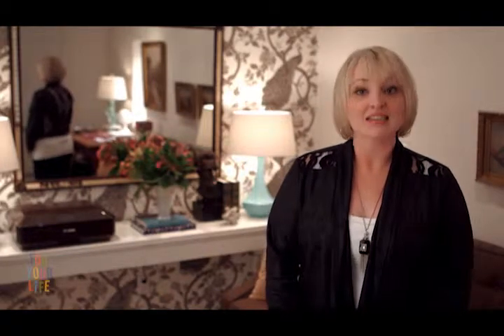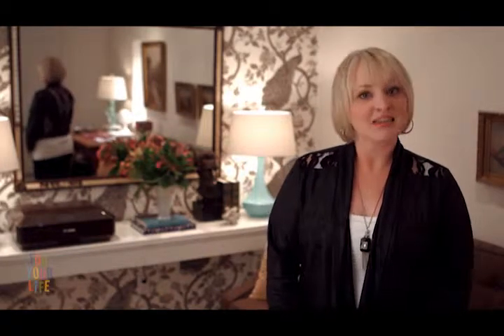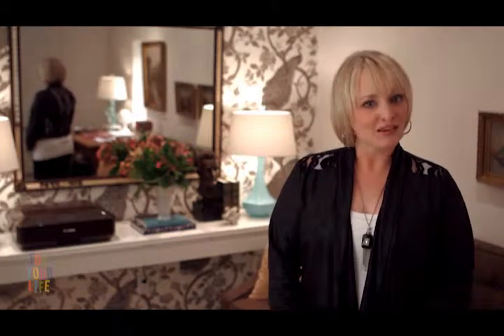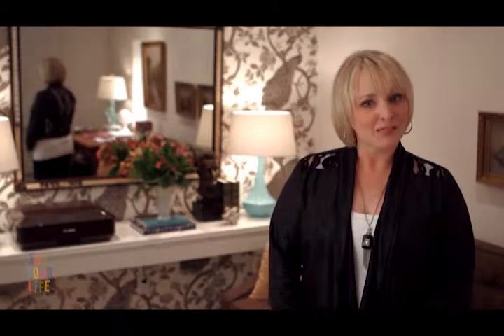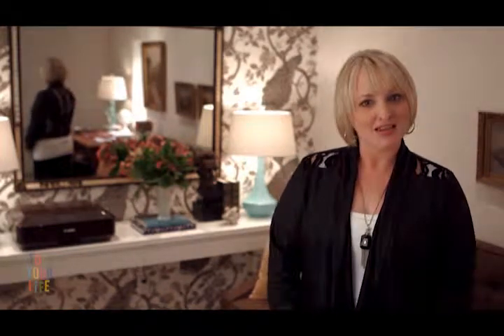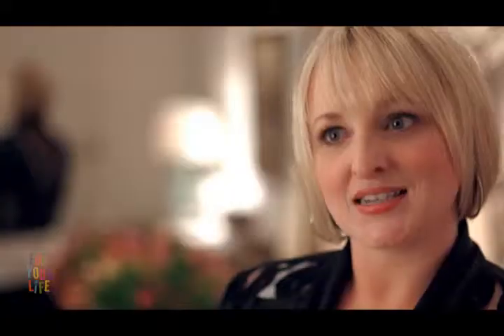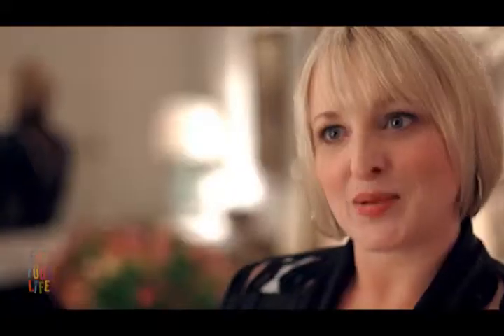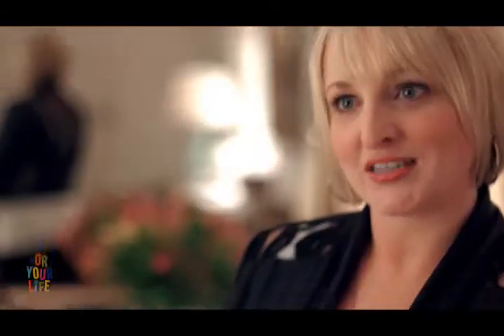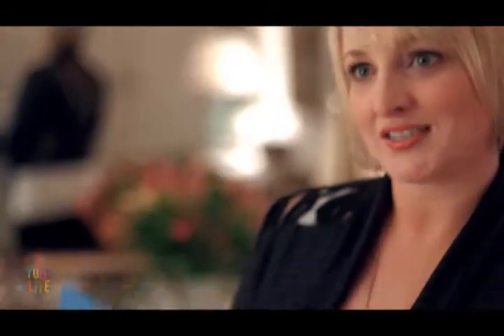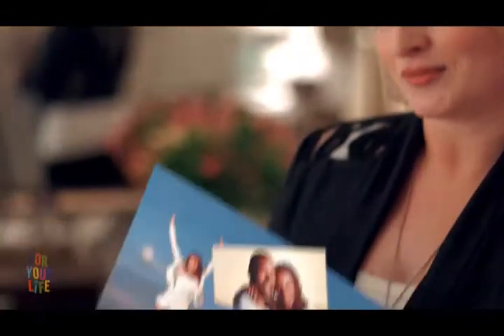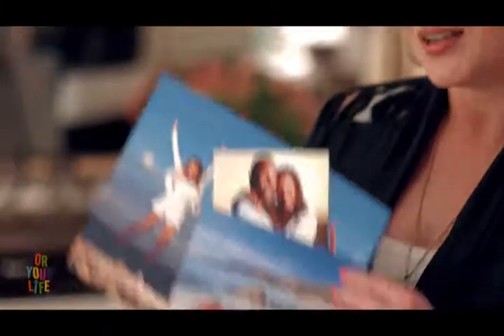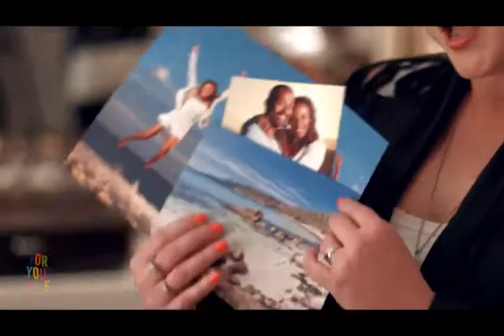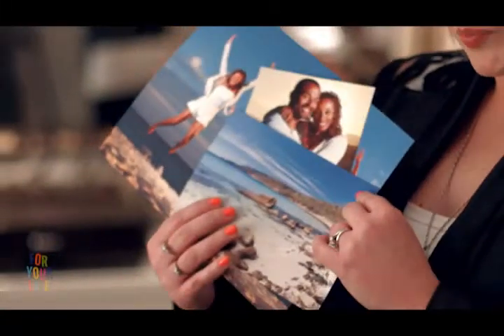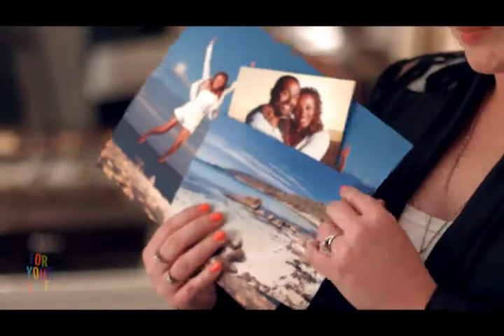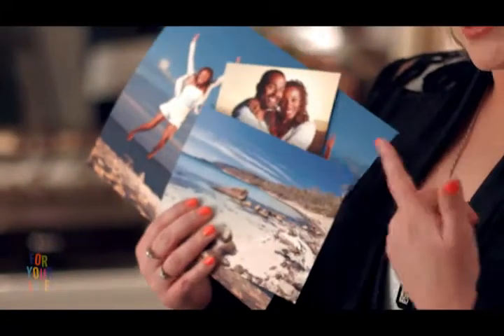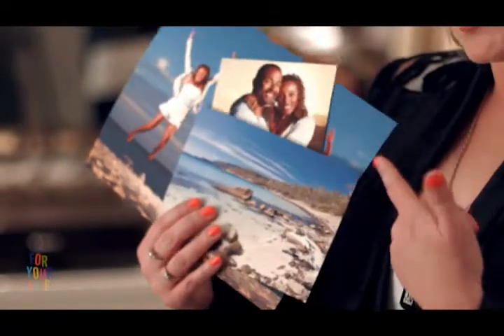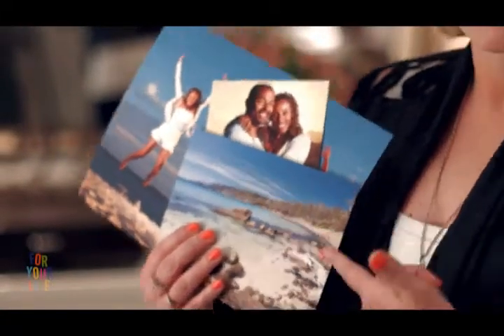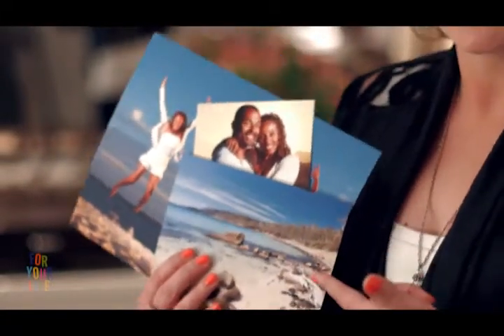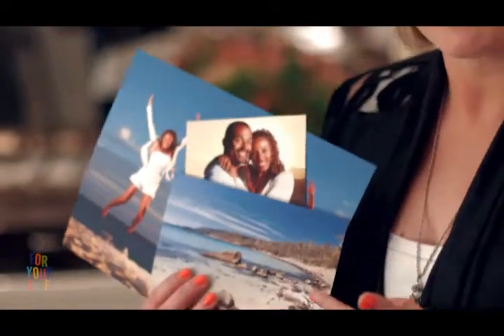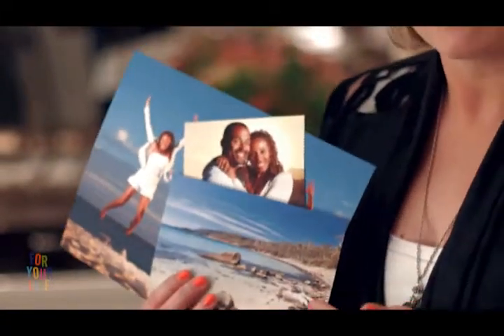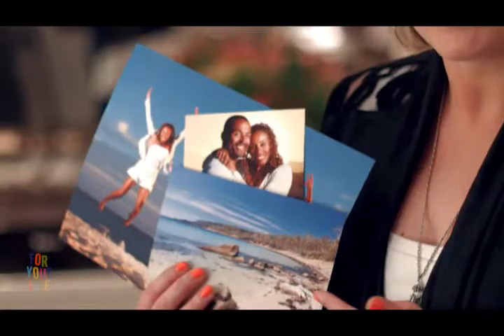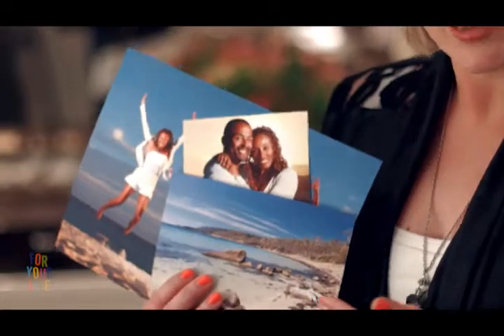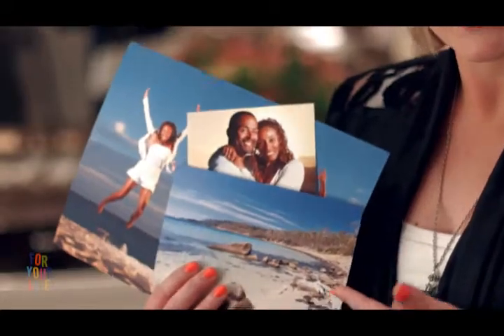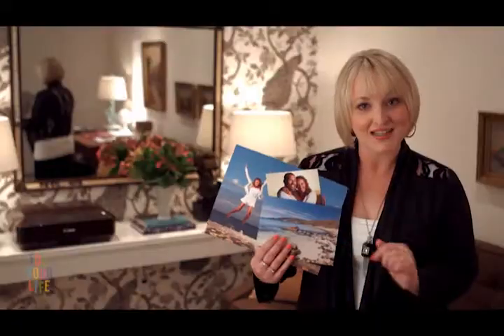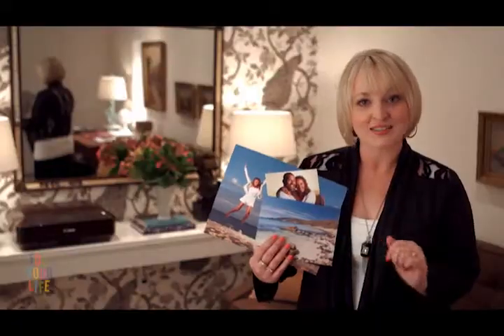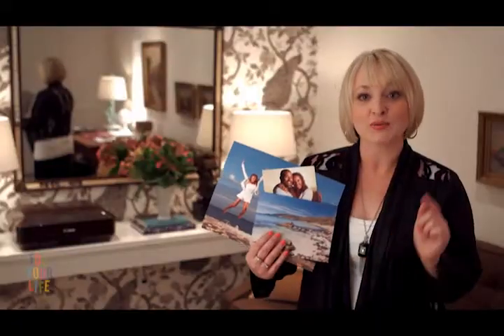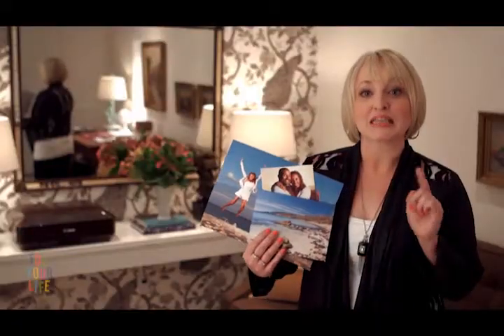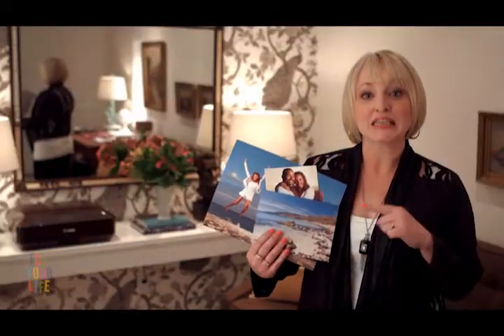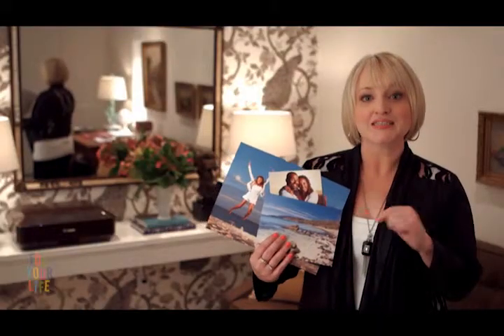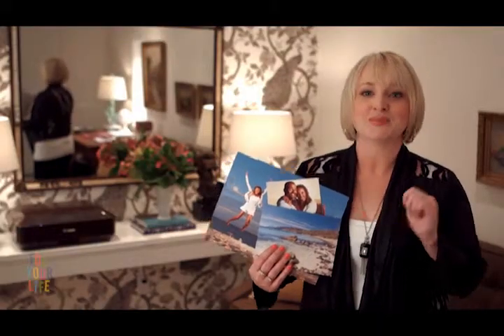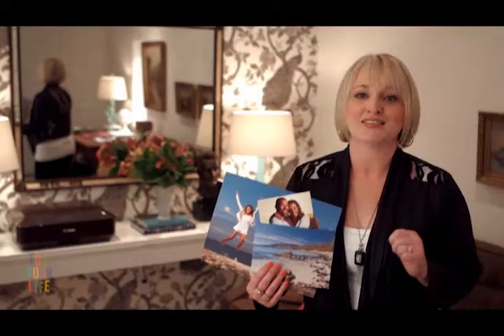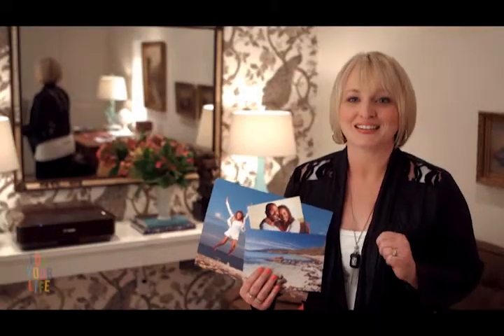This app can come in handy at parties too. I can print mementos right on the spot for my guests. Now let's go take these to my client.